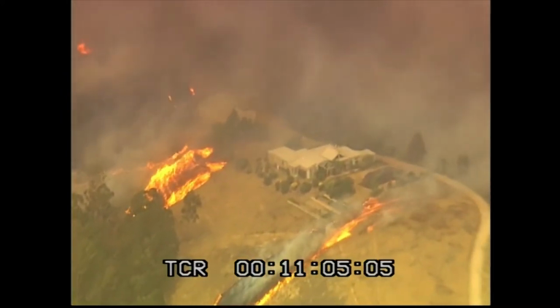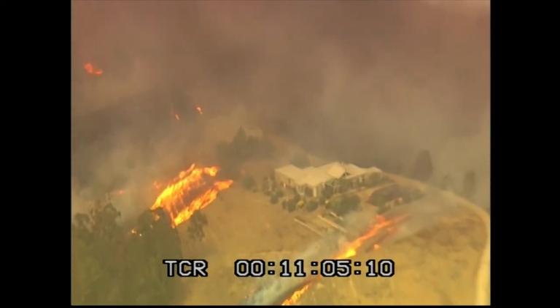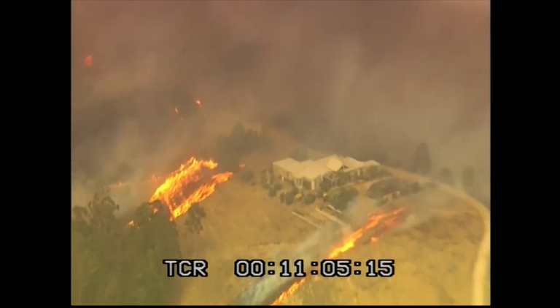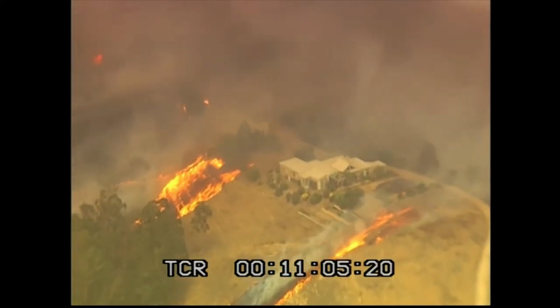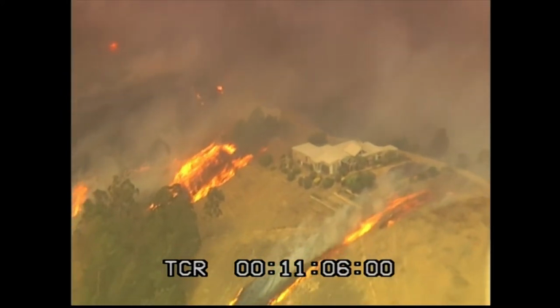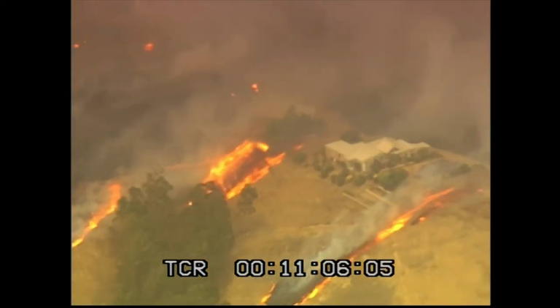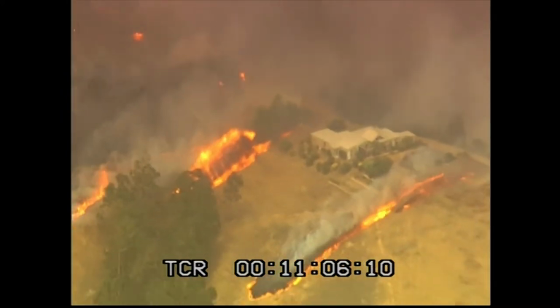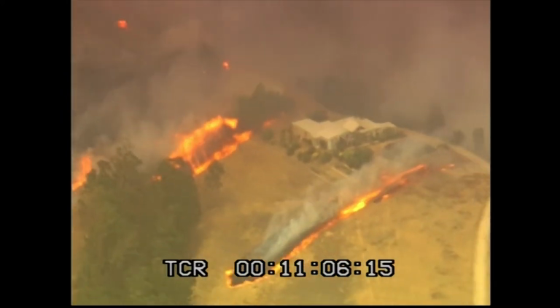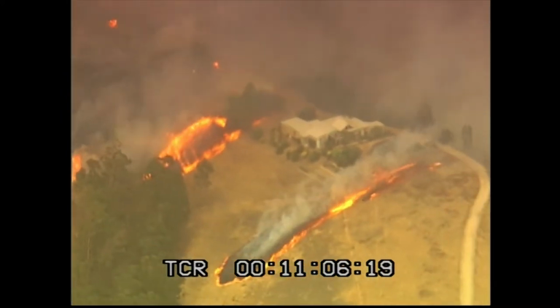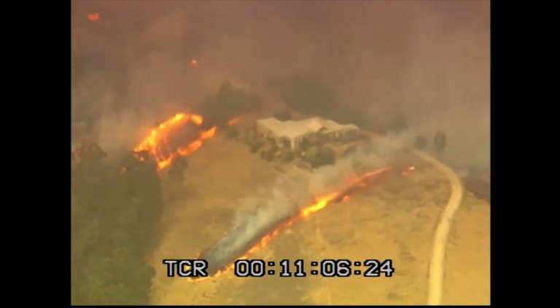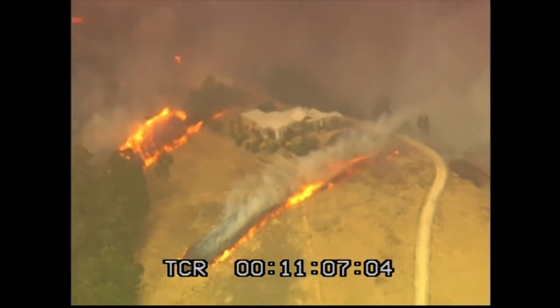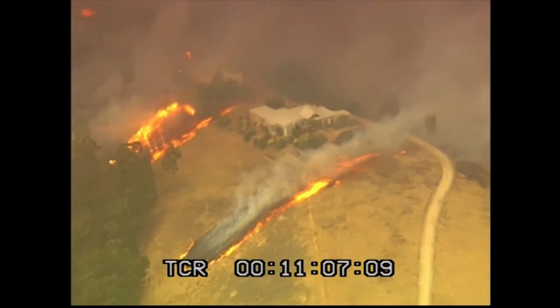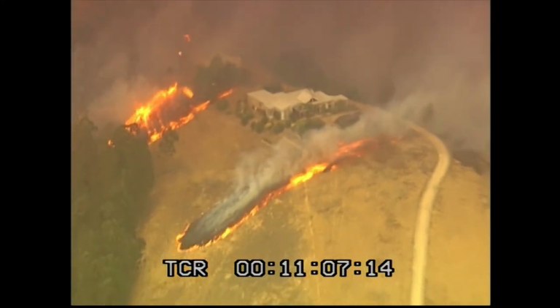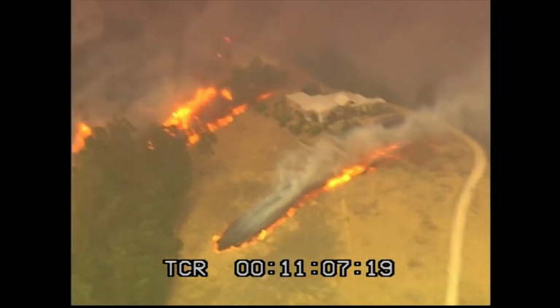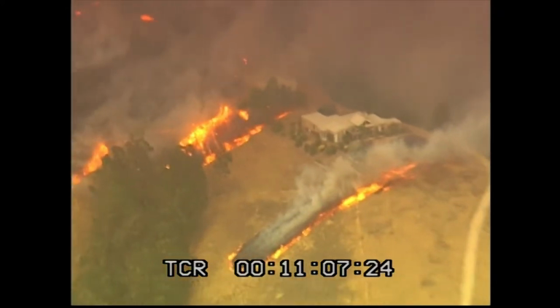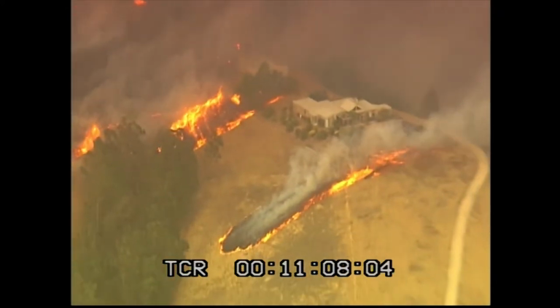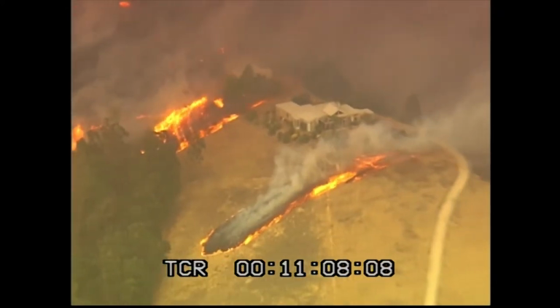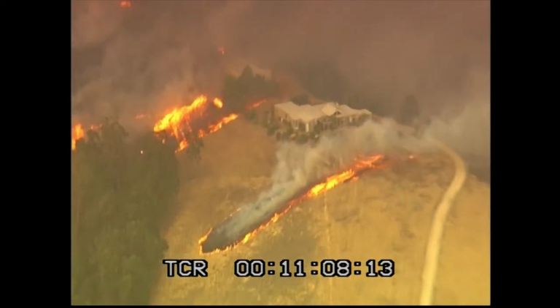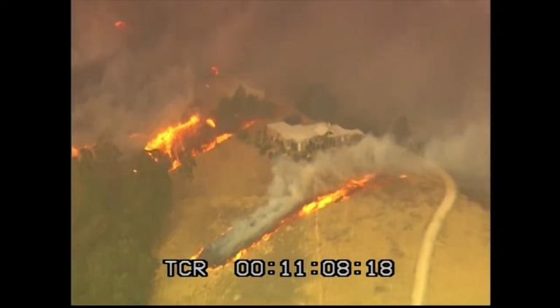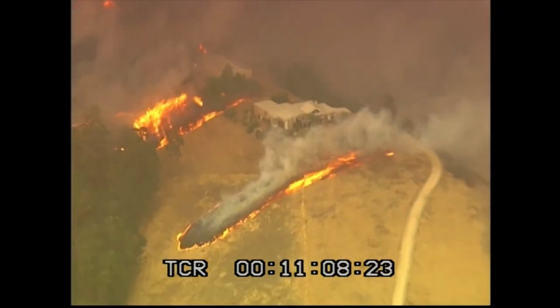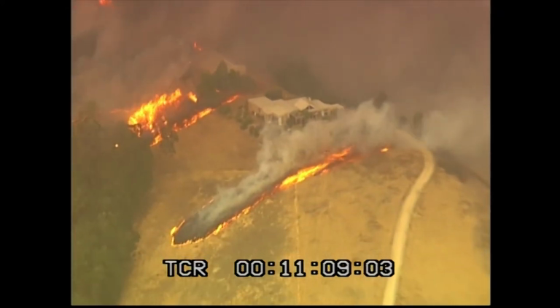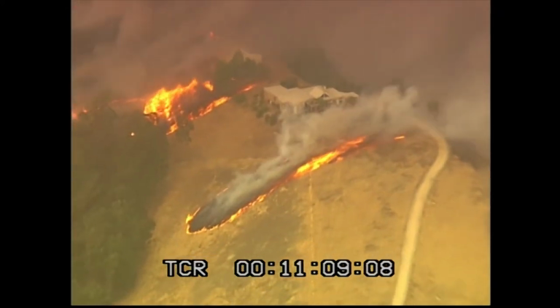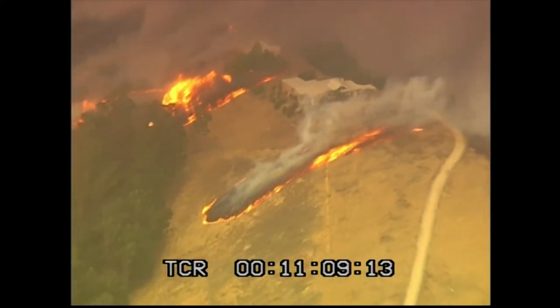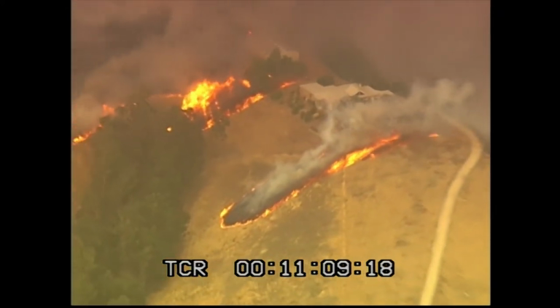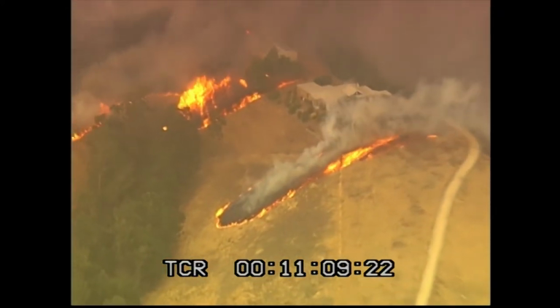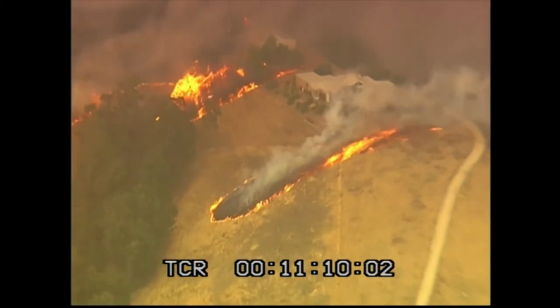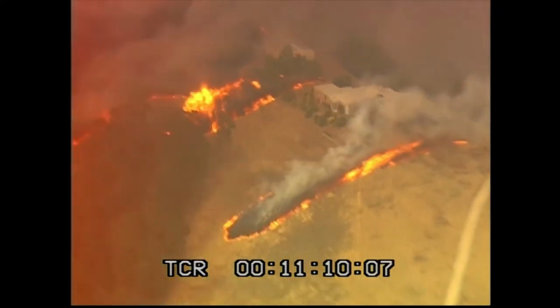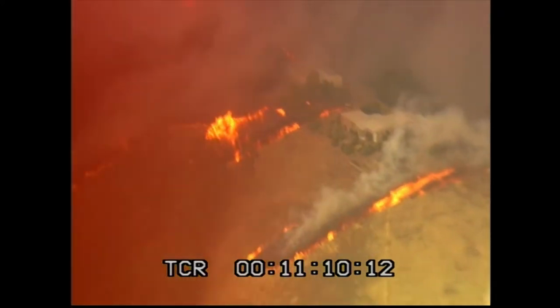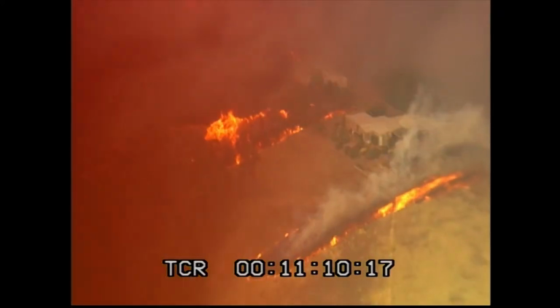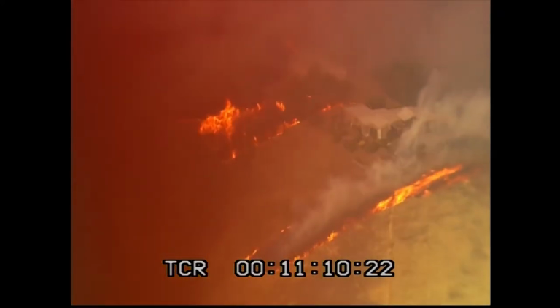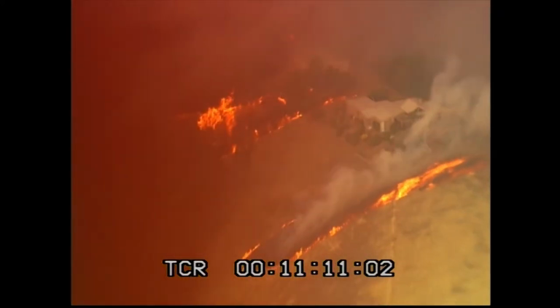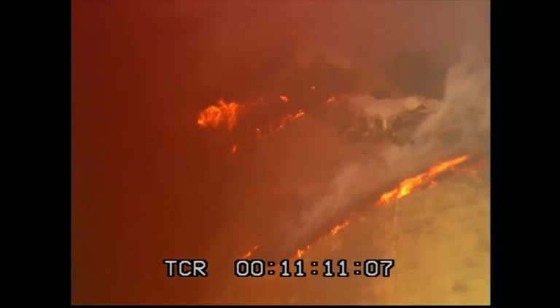And on a 20 degree slope it will spread four times as fast. The combination of that very strong wind on that very steep slope results in a horrendous rate of spread as the fire reaches the top of the ridge.